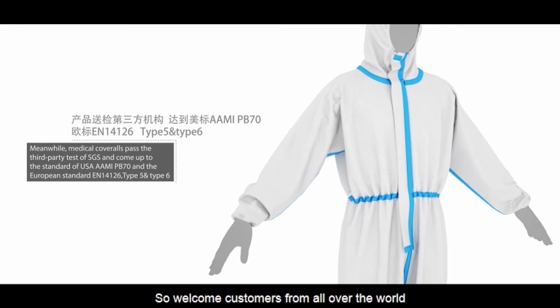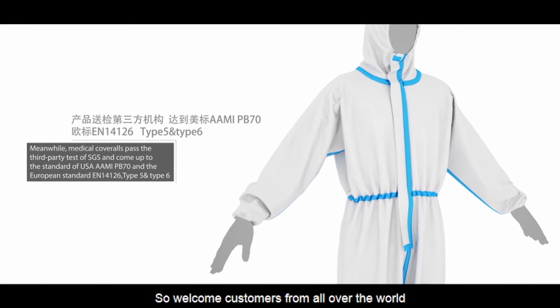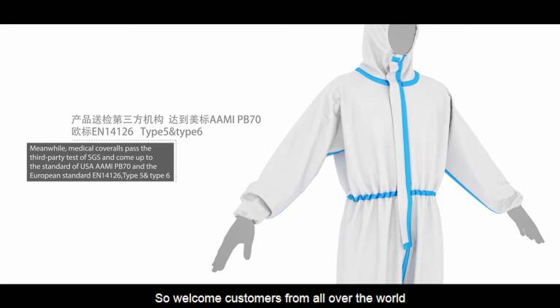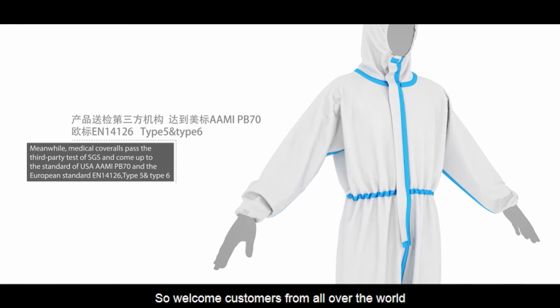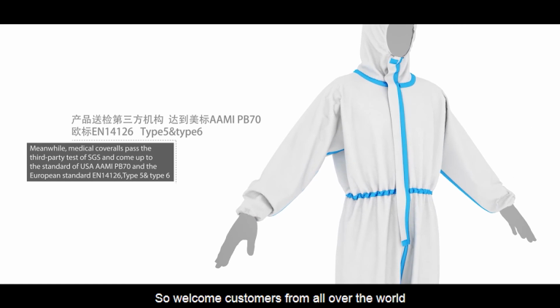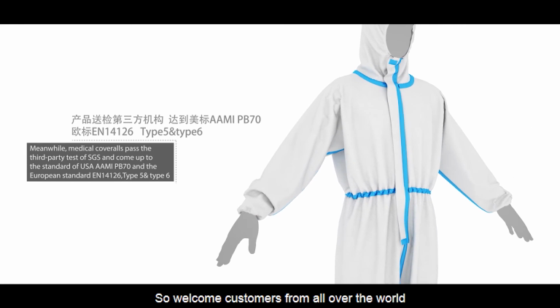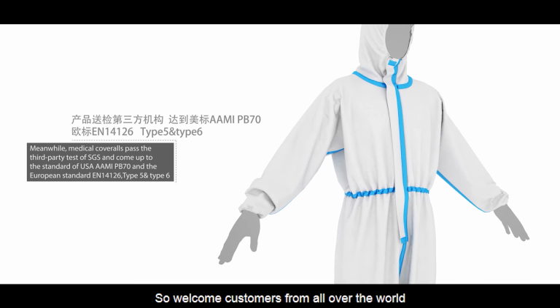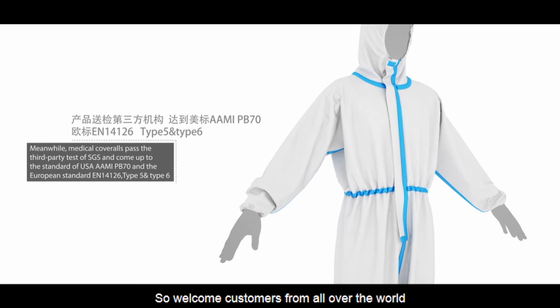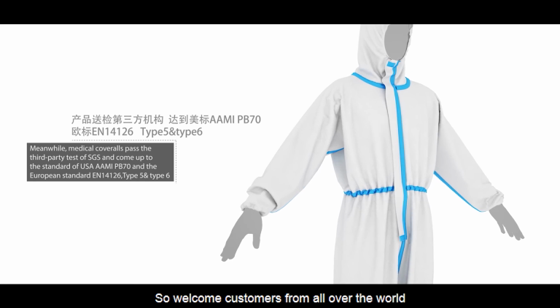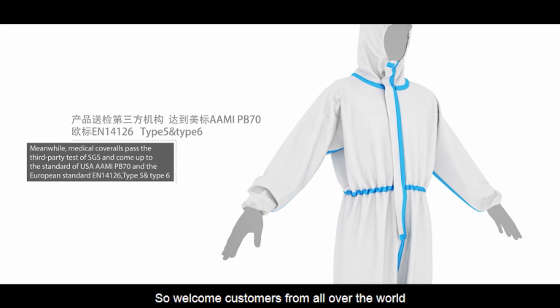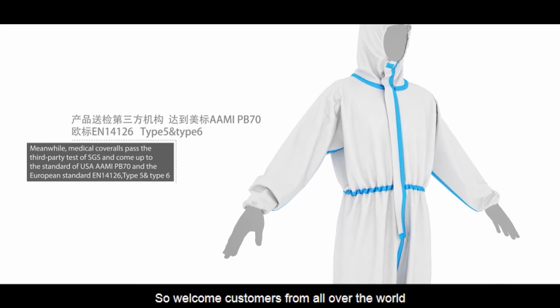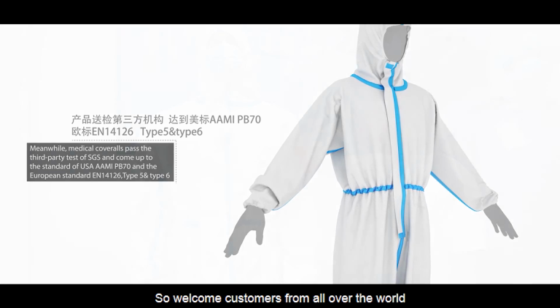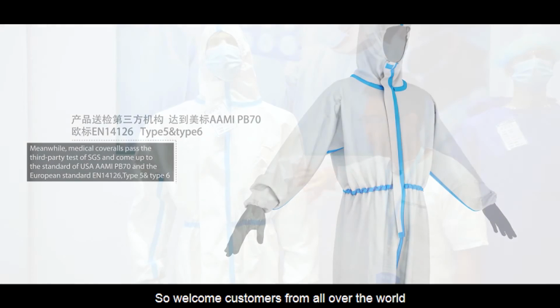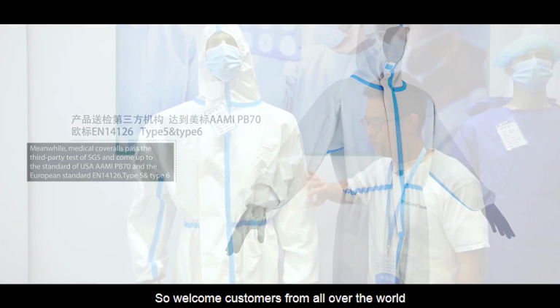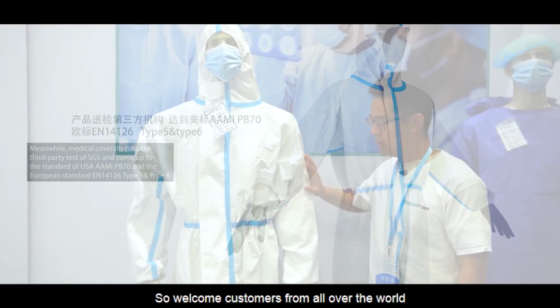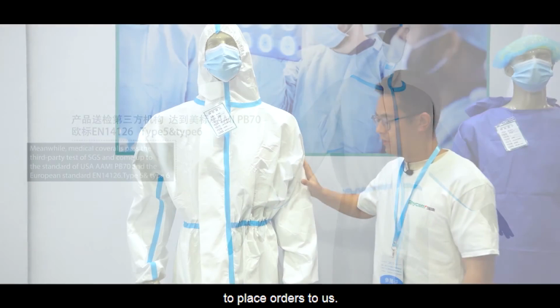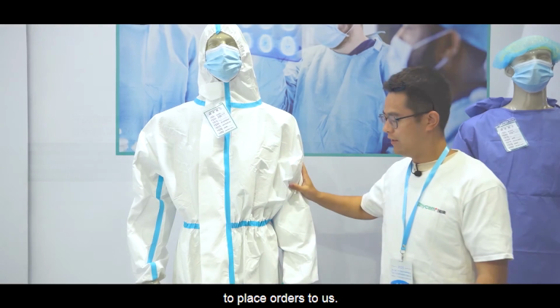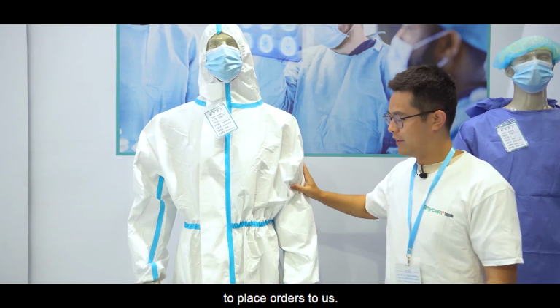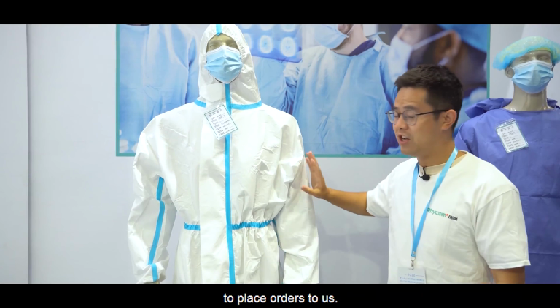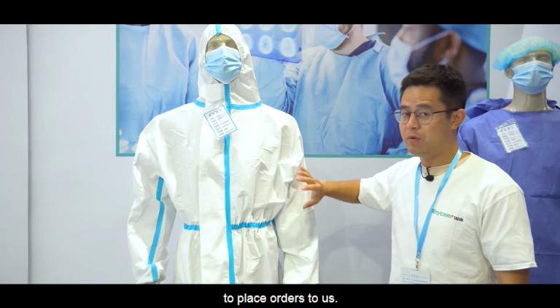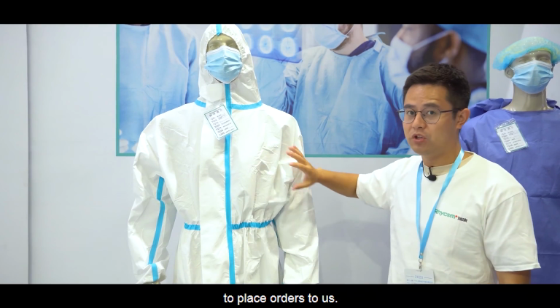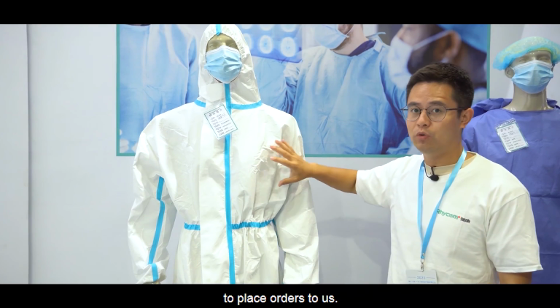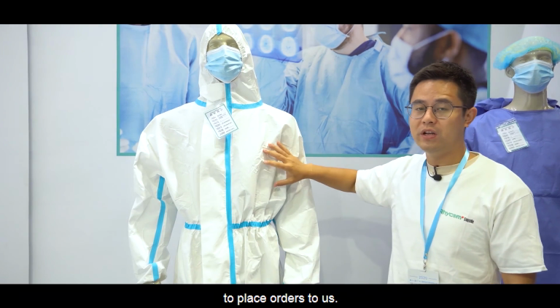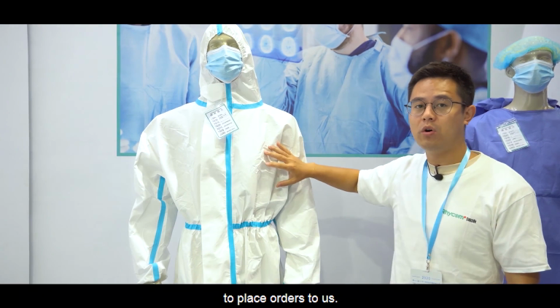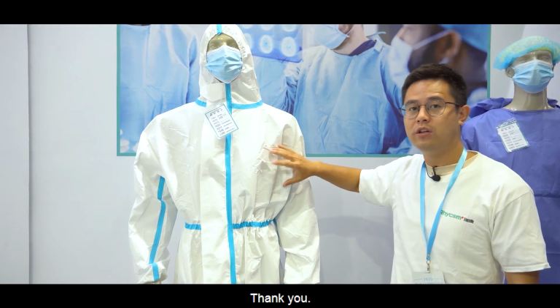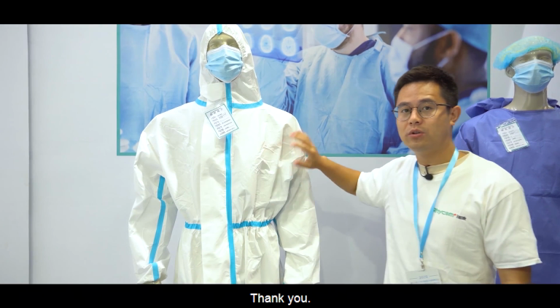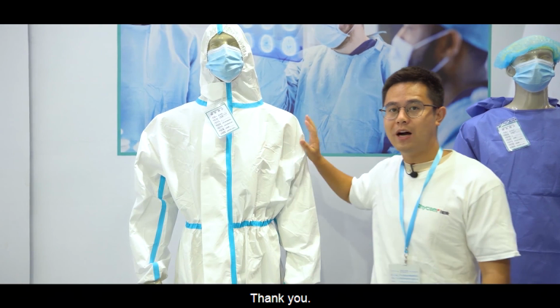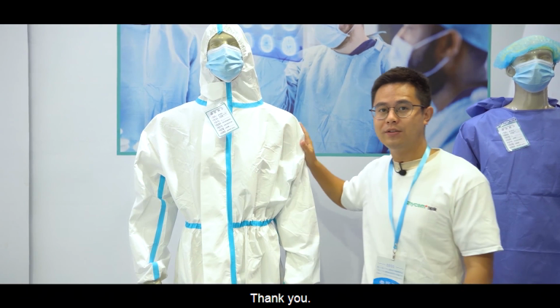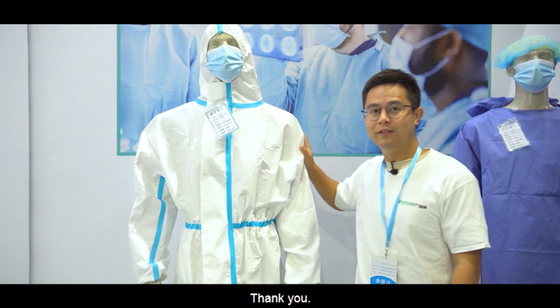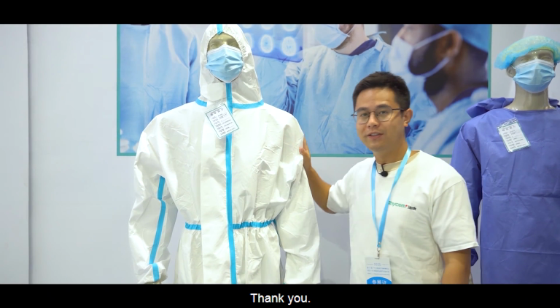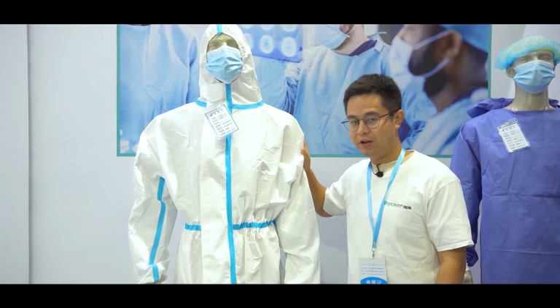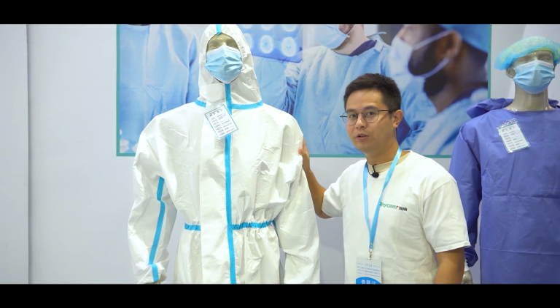So welcome all customers from around the world to place orders with us. Thank you.